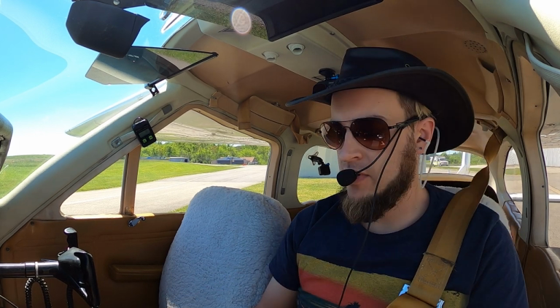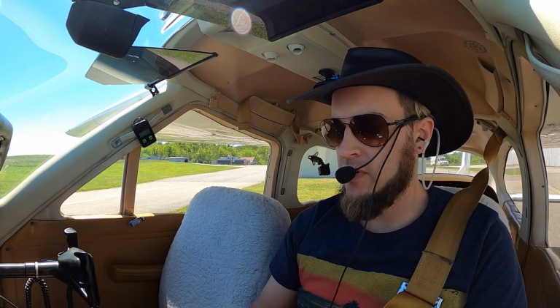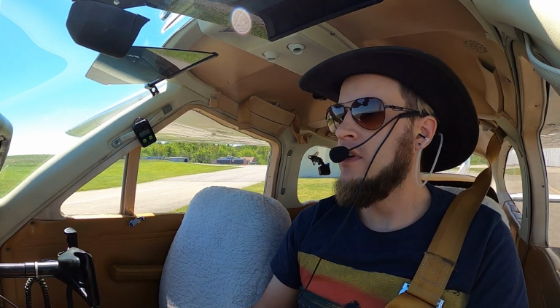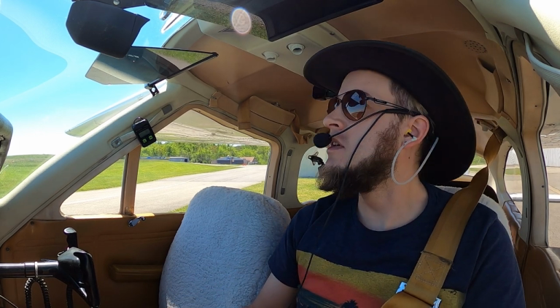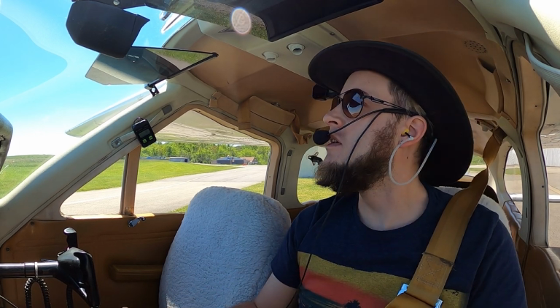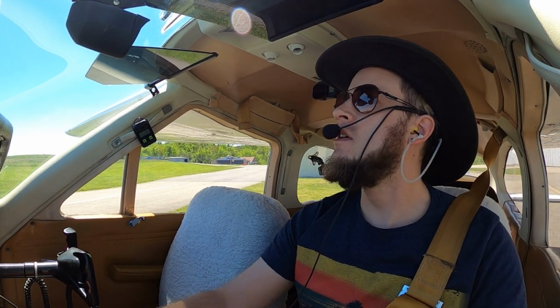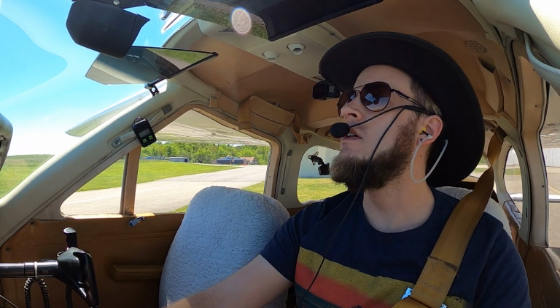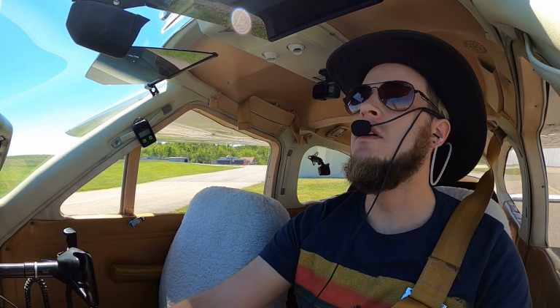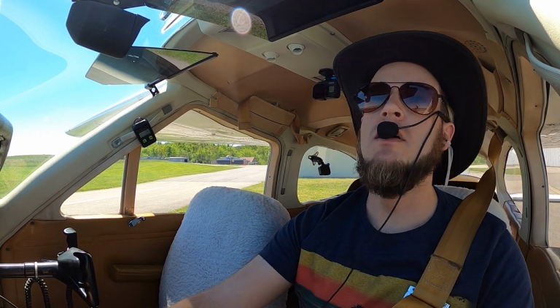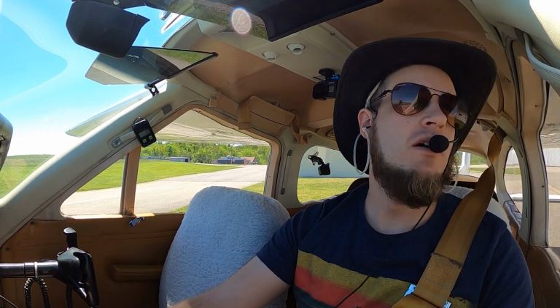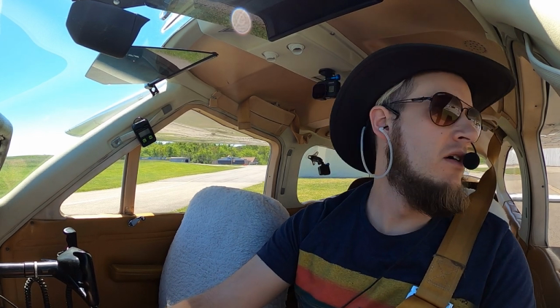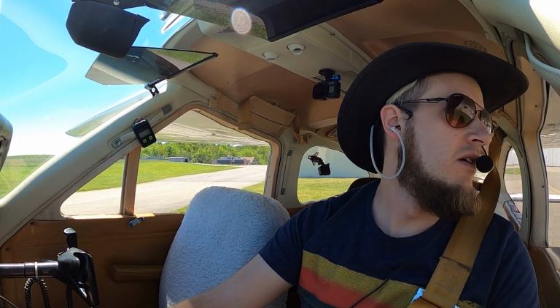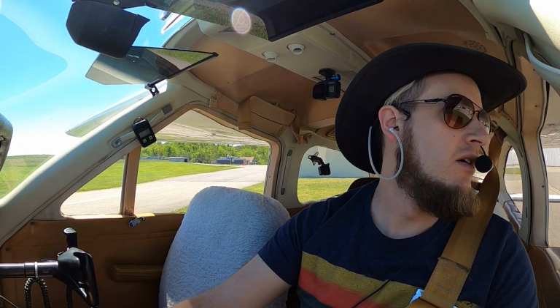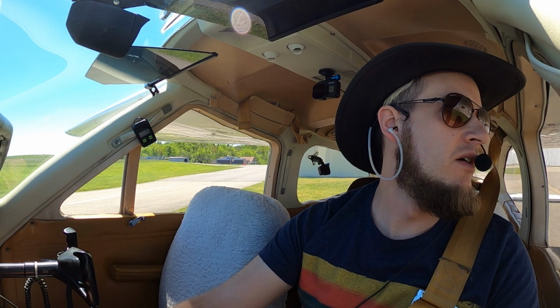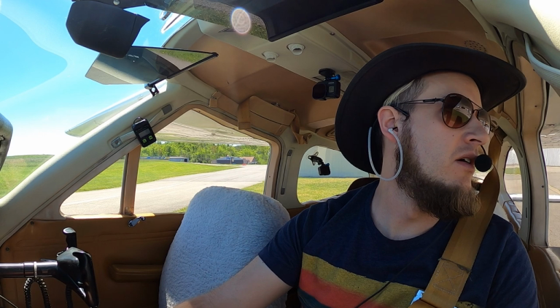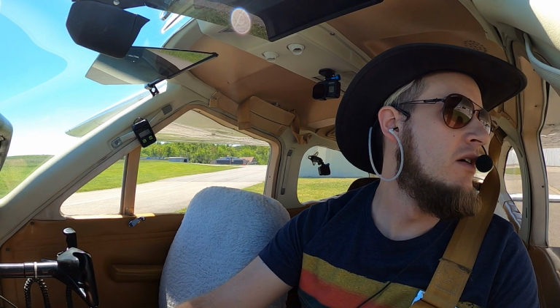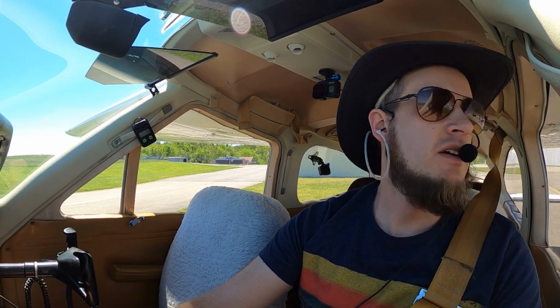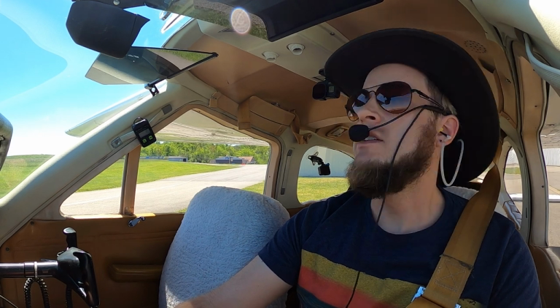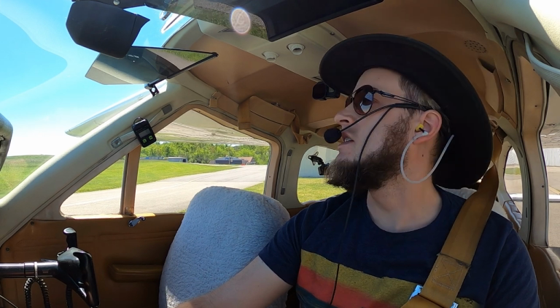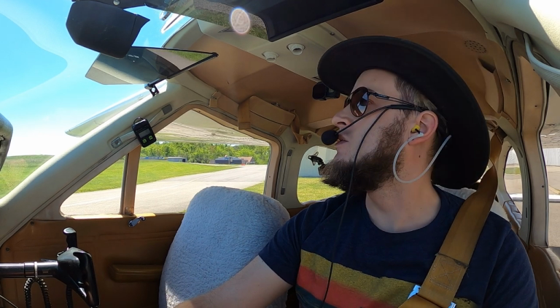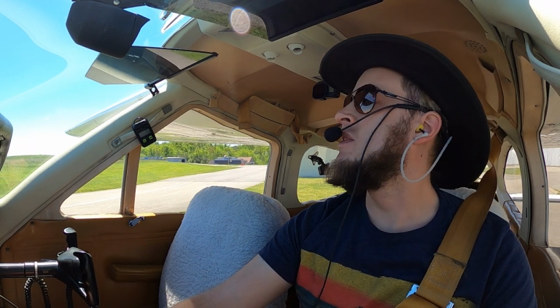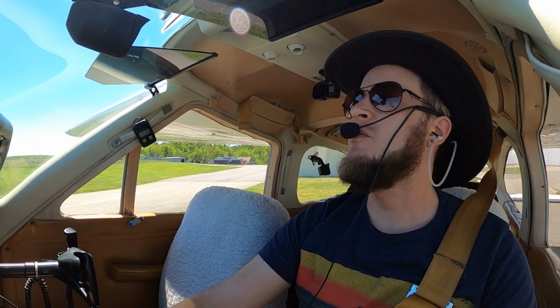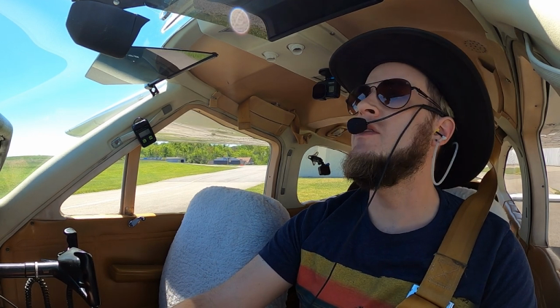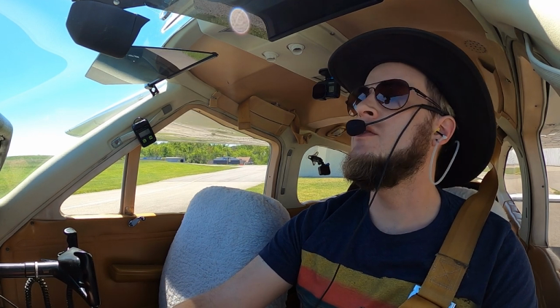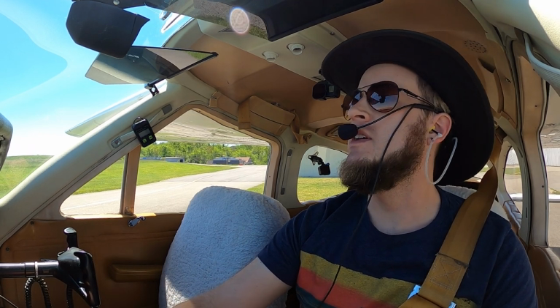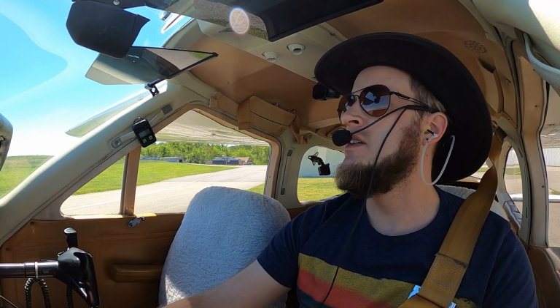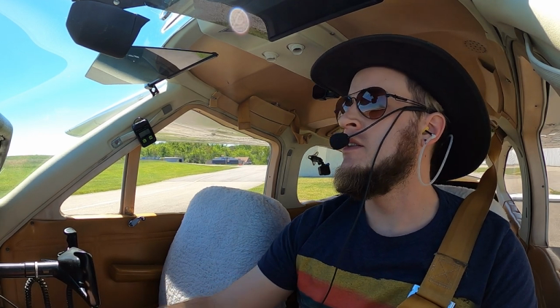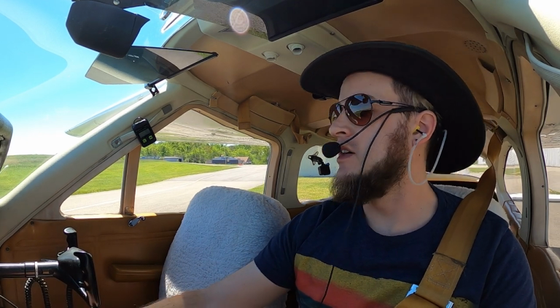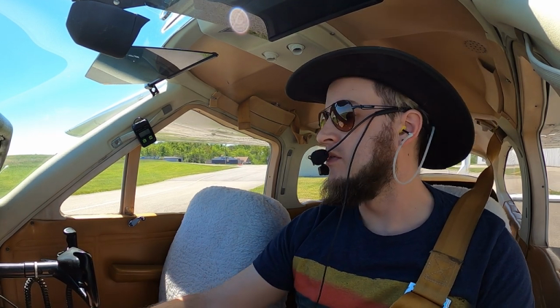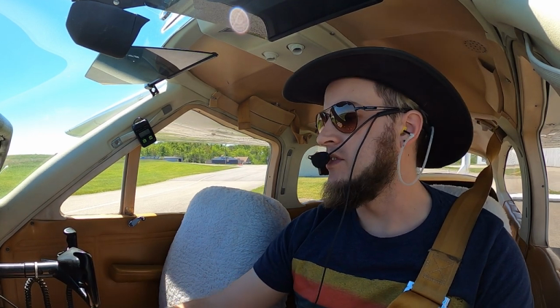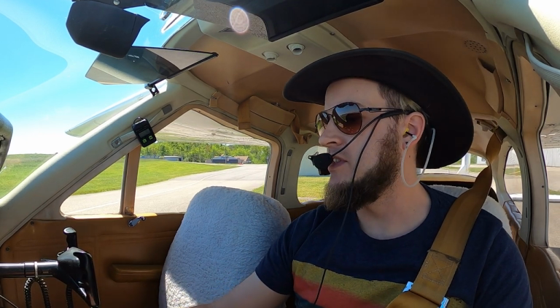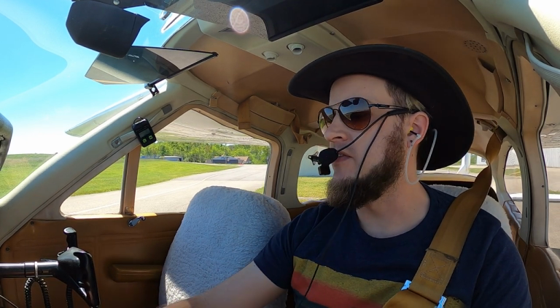52667, runway 31, taxi via Bravo. I'll be flying for you shortly. Taxi to 31 via Bravo, roger, 667.